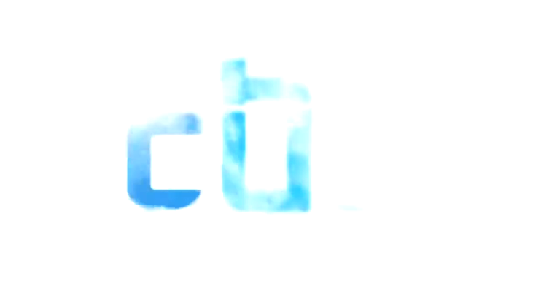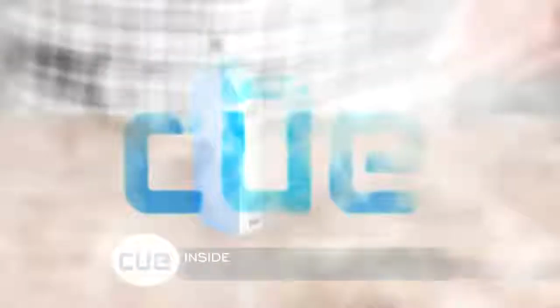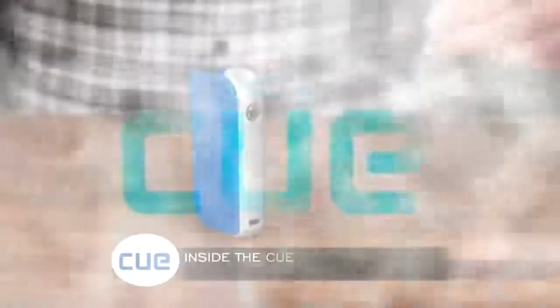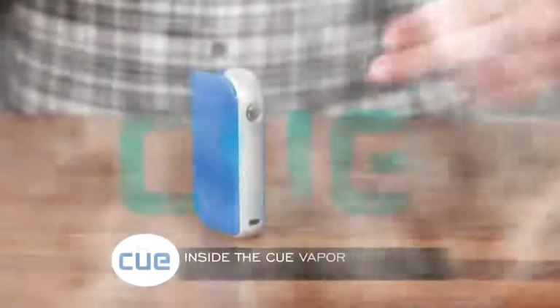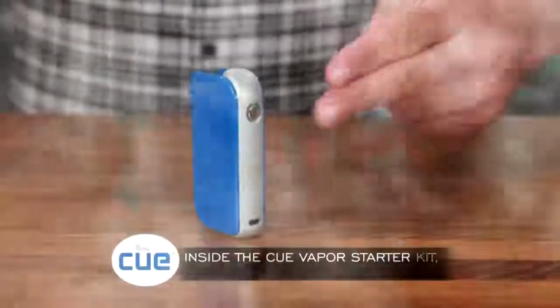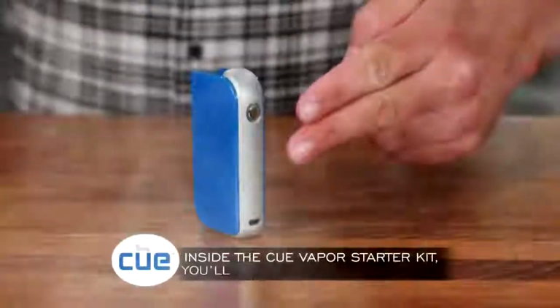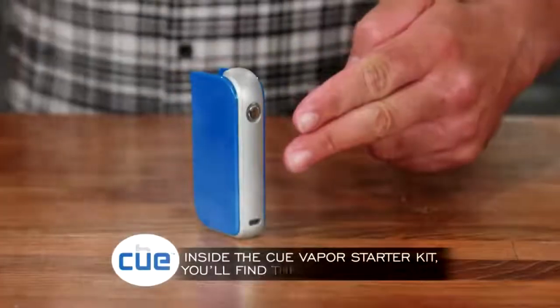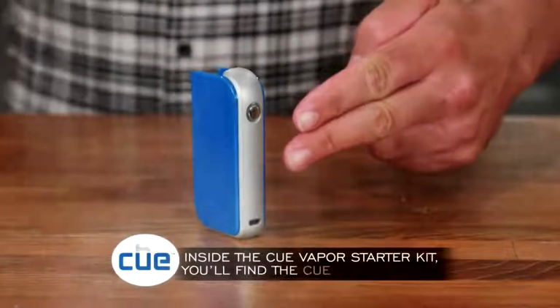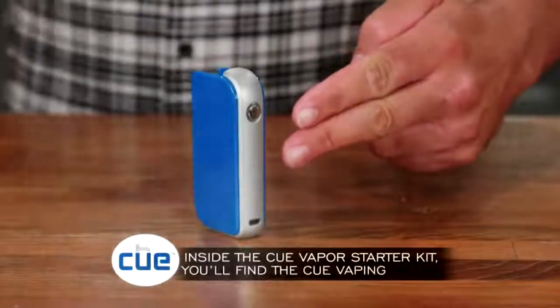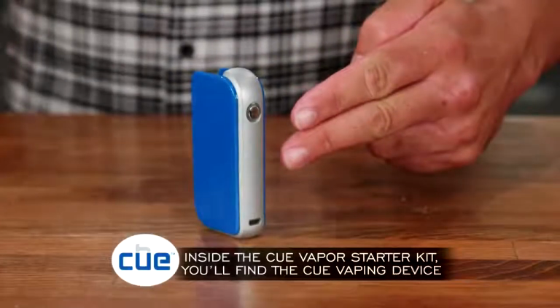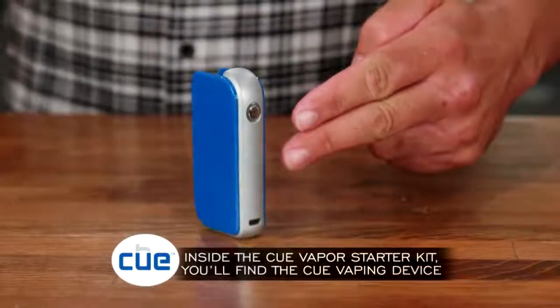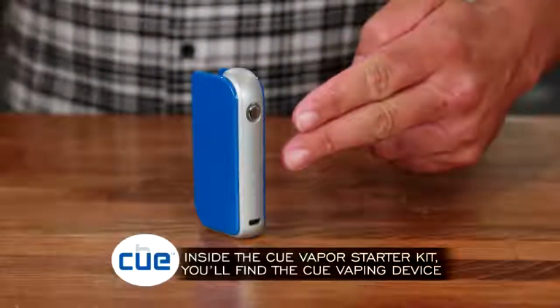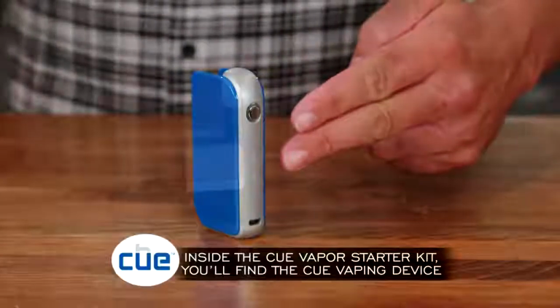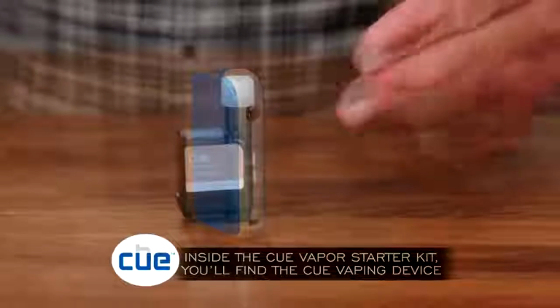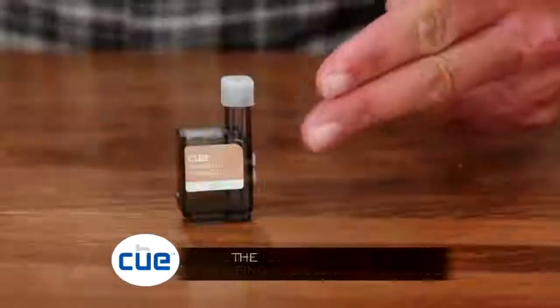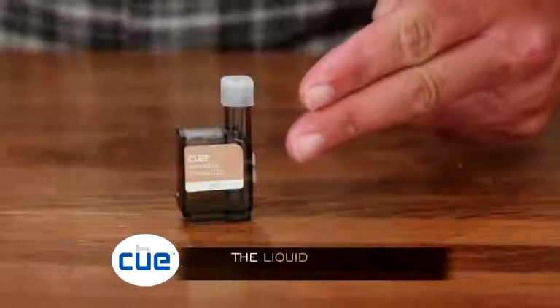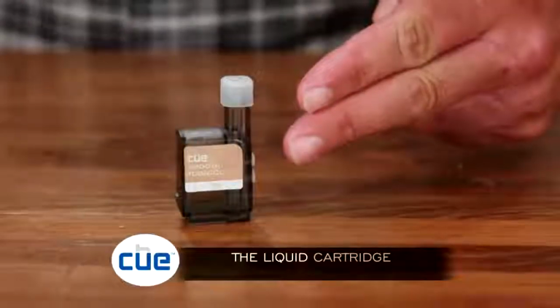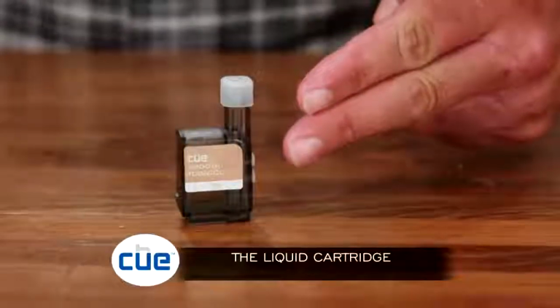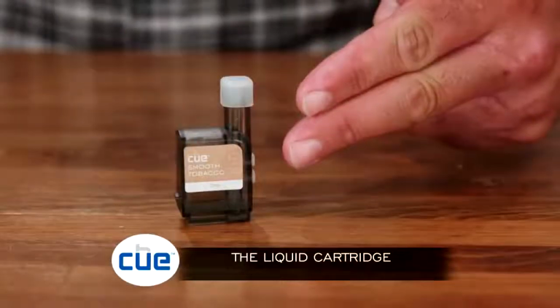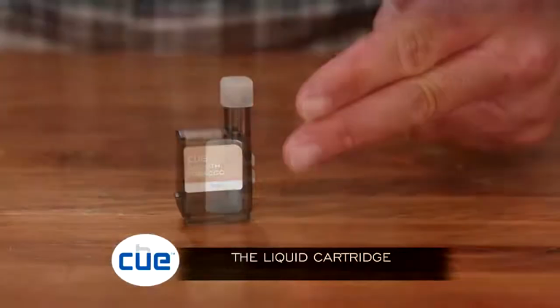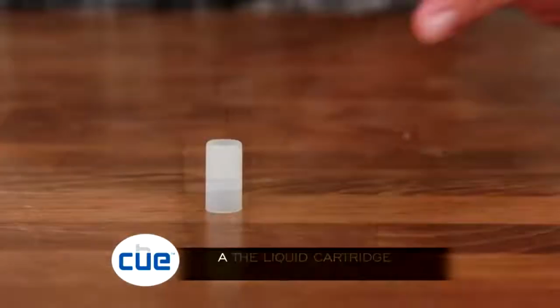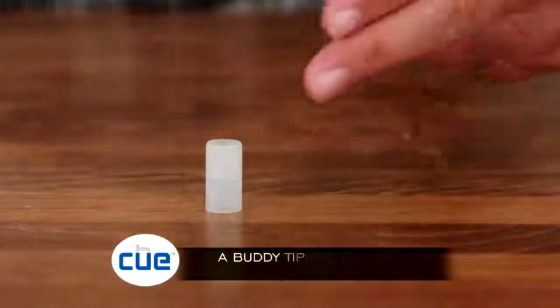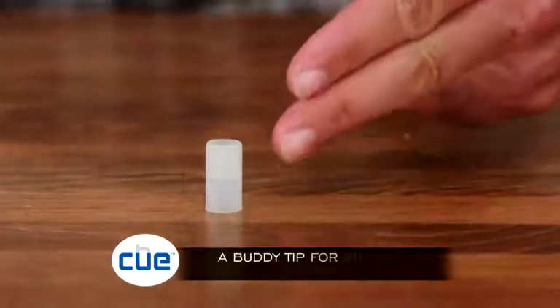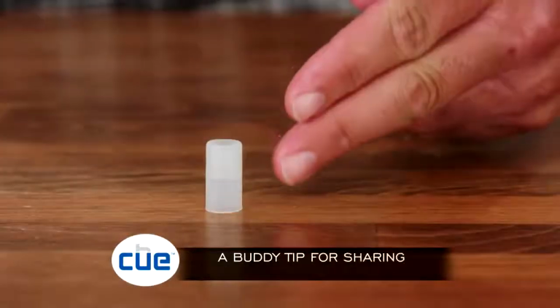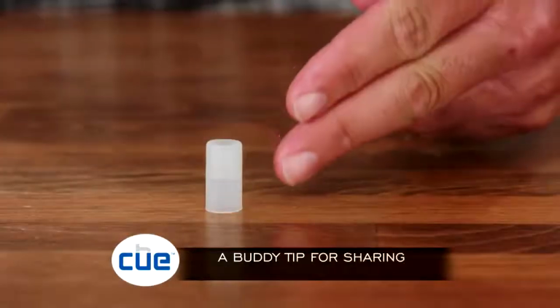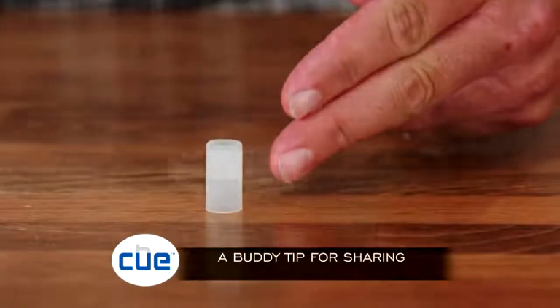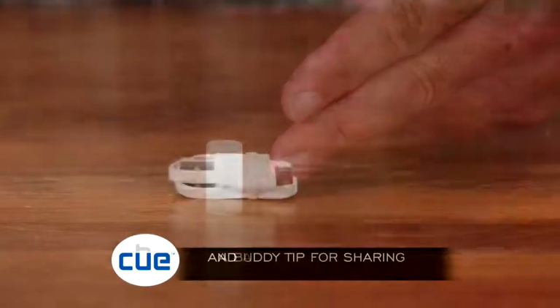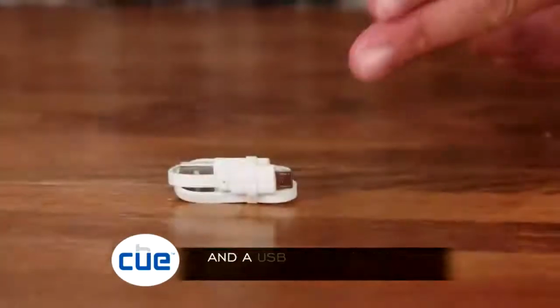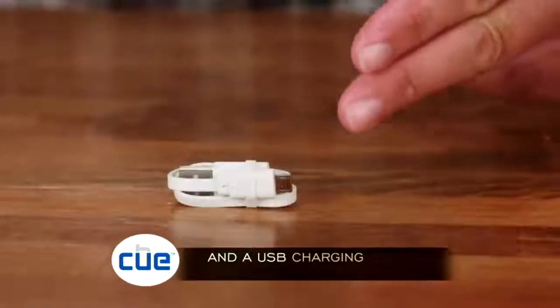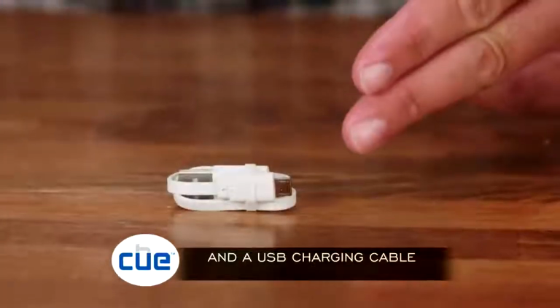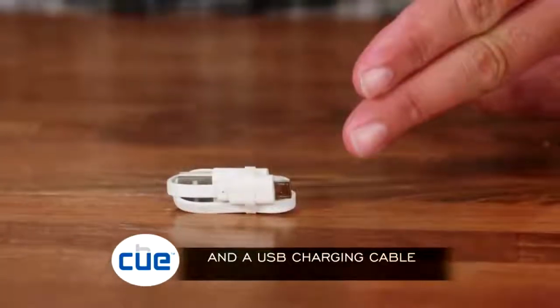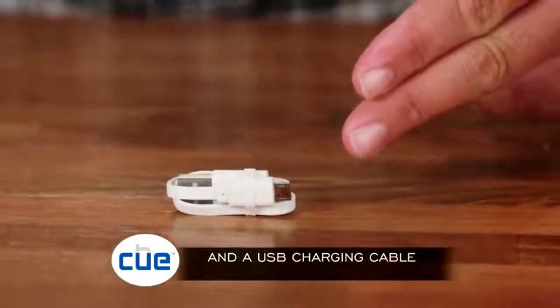Inside the Q-Vapor Starter Kit, you'll find the Q-Vaping device, the liquid cartridge, a buddy tip for sharing, and a USB charging cable.